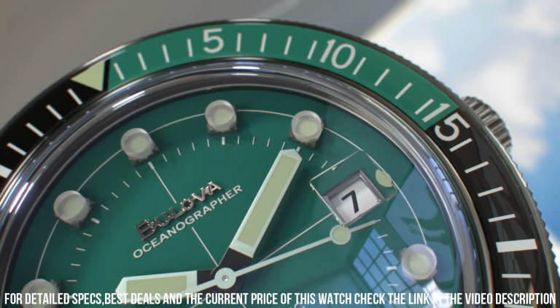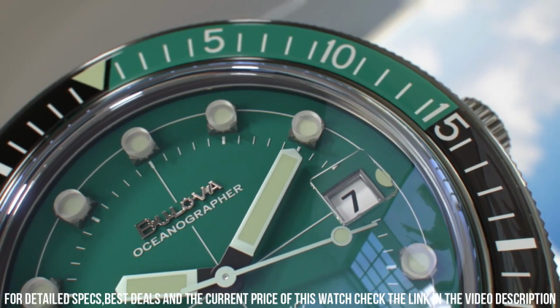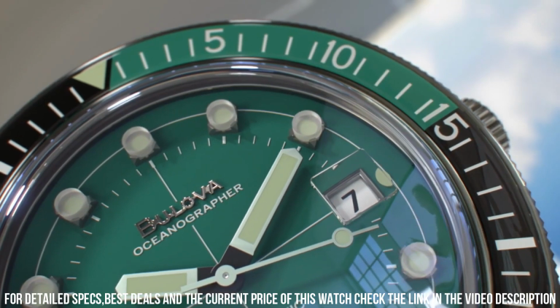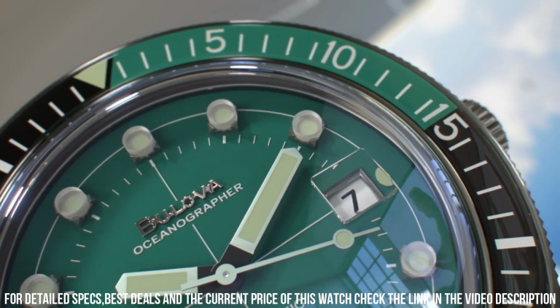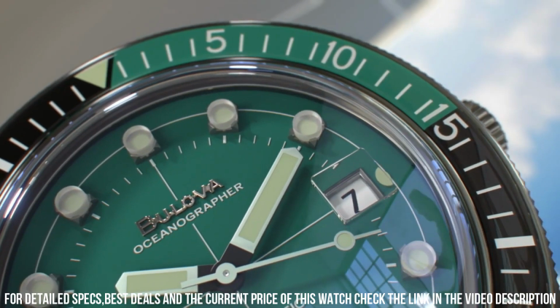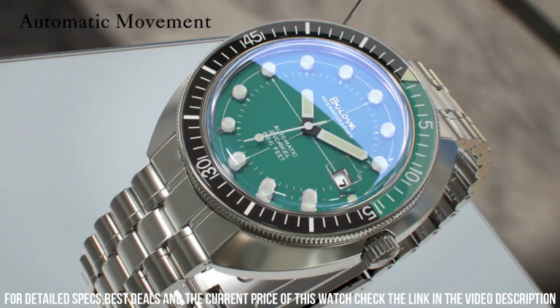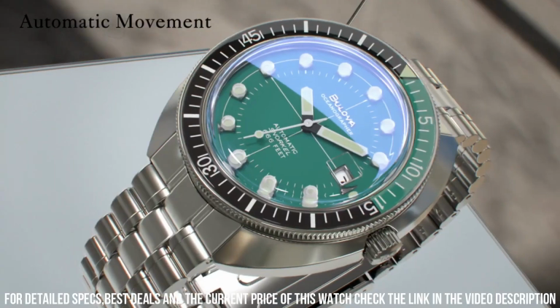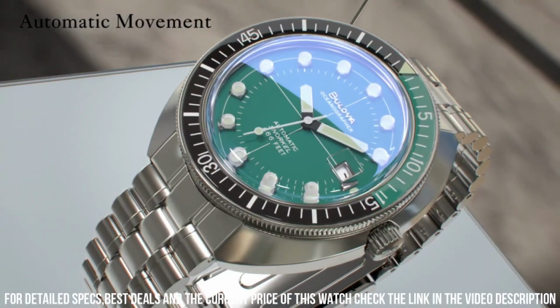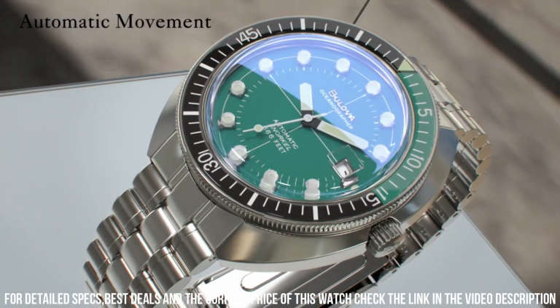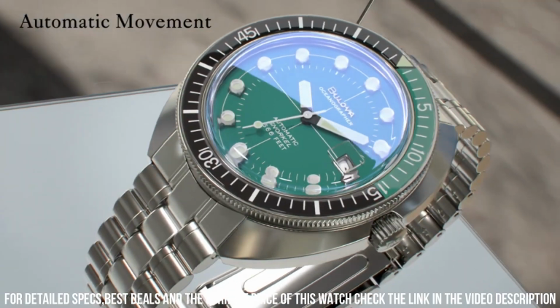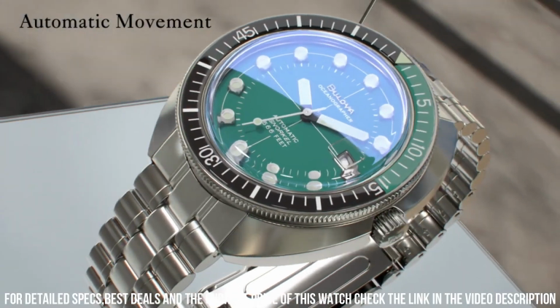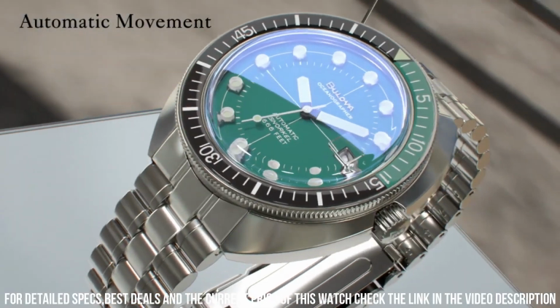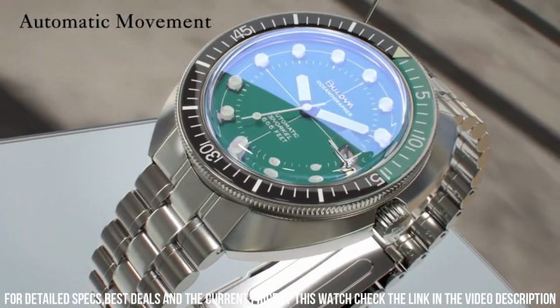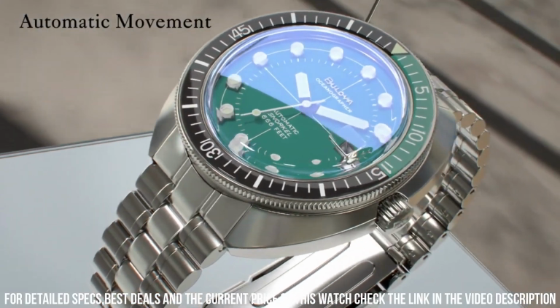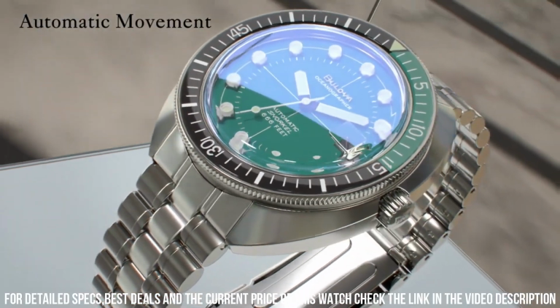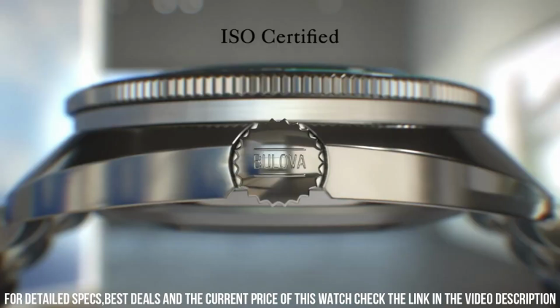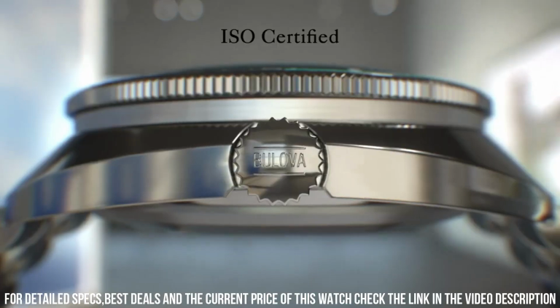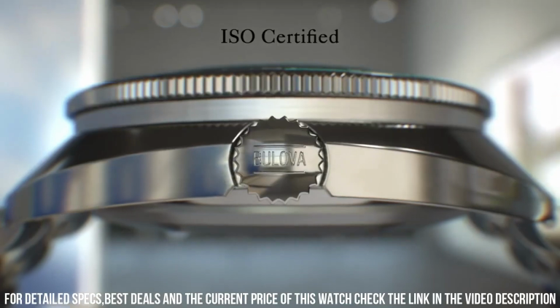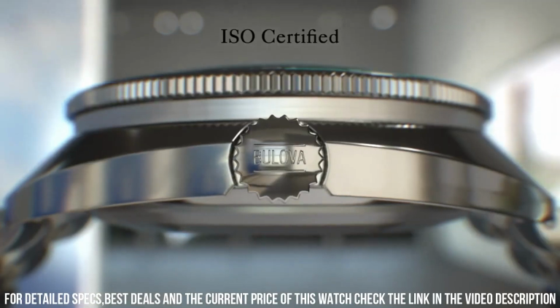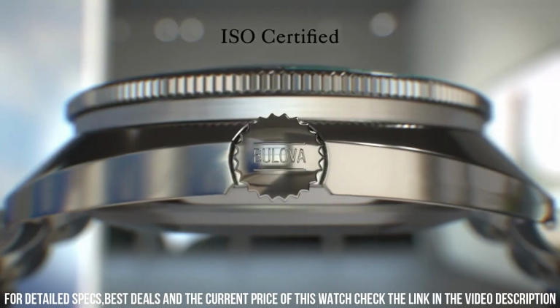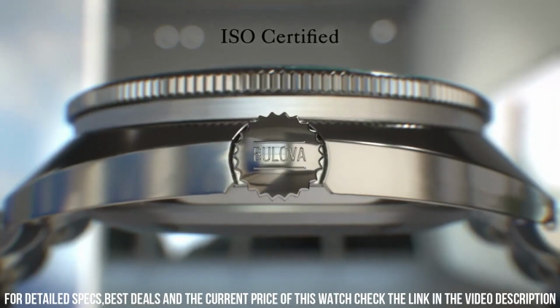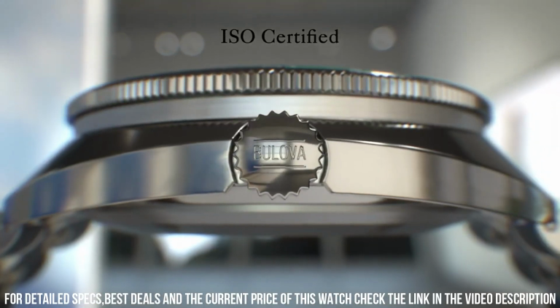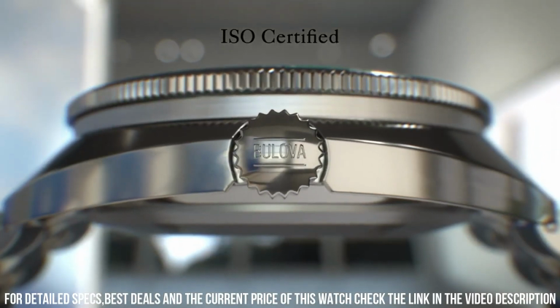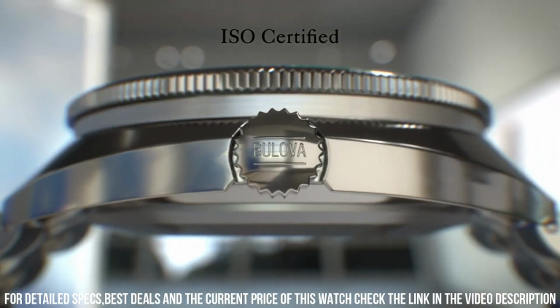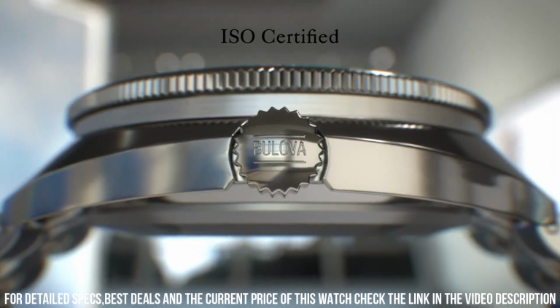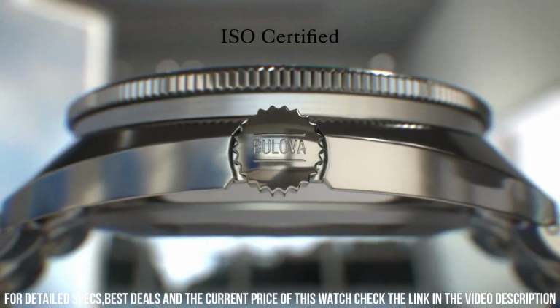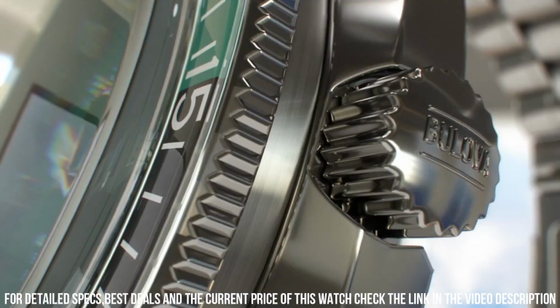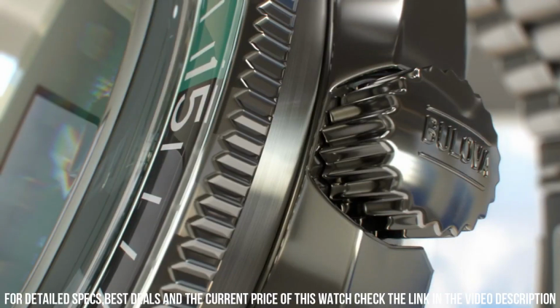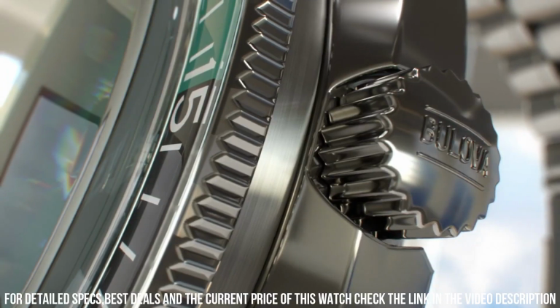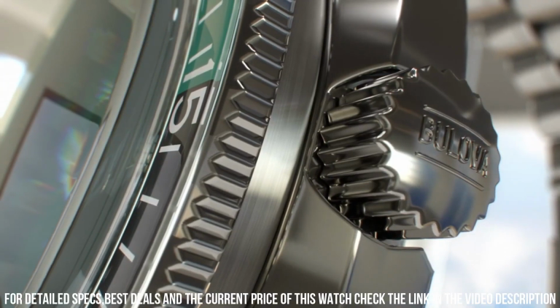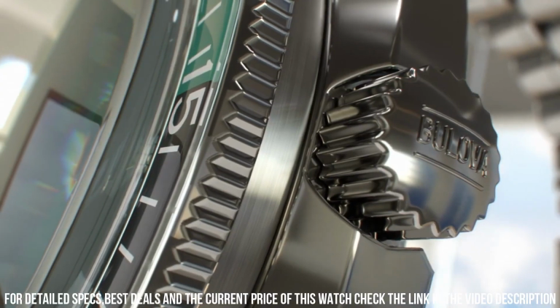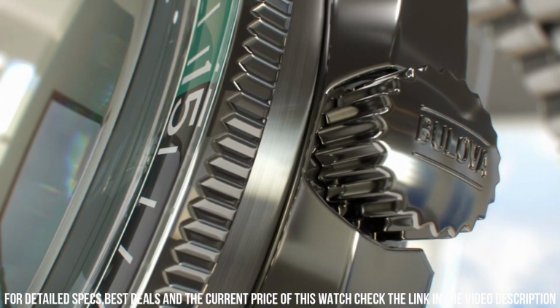The collection takes inspiration from Bulova's rich heritage in producing timepieces for underwater exploration.